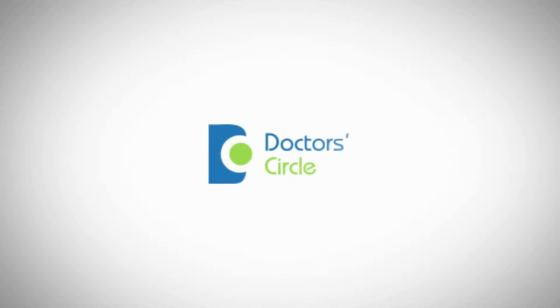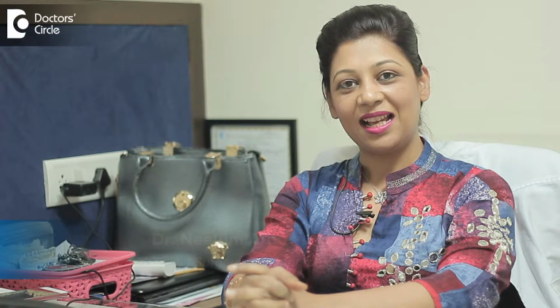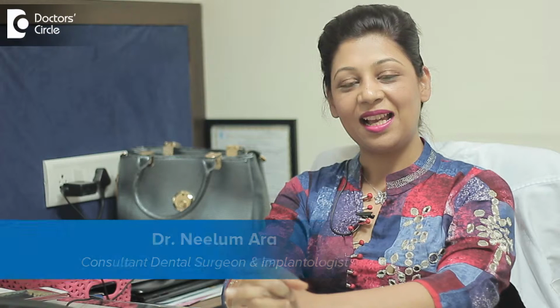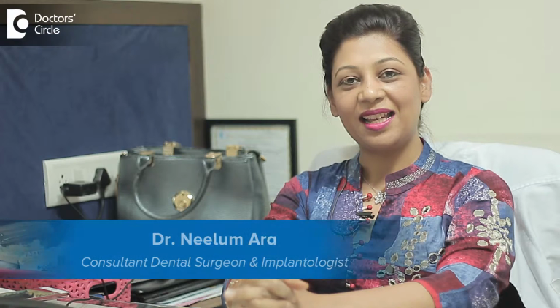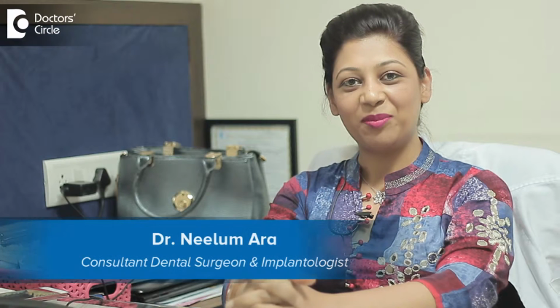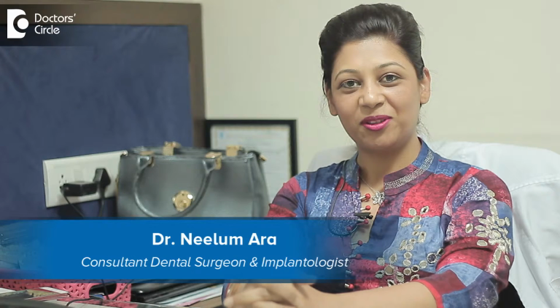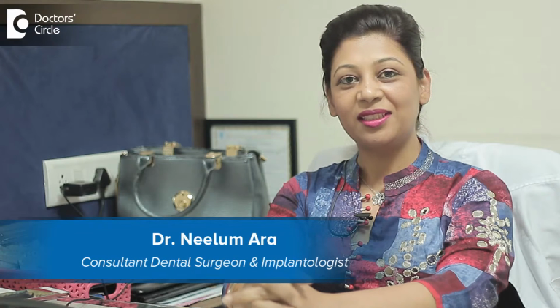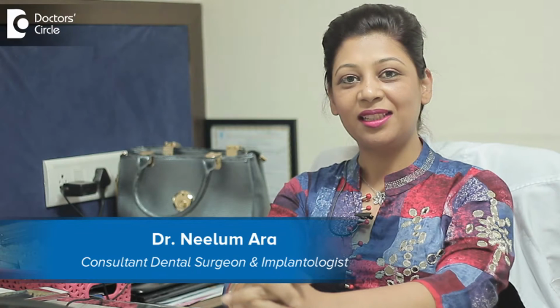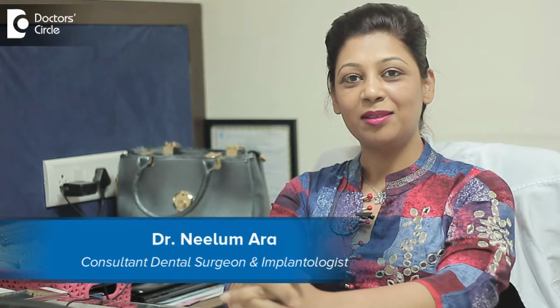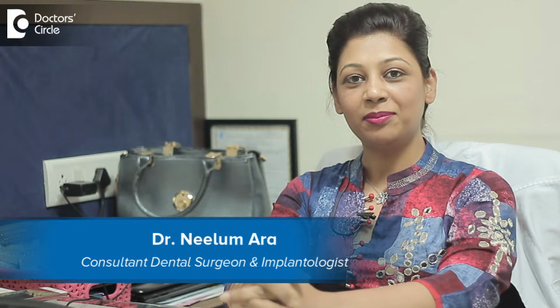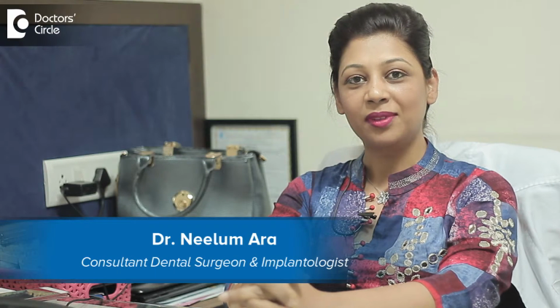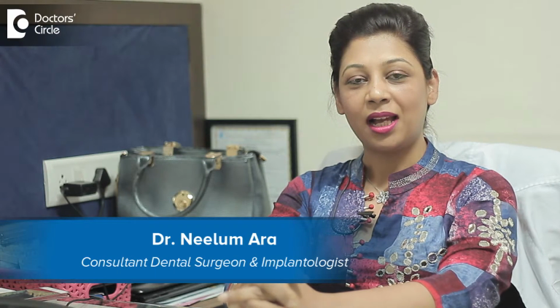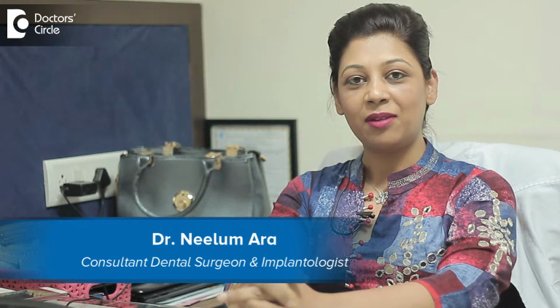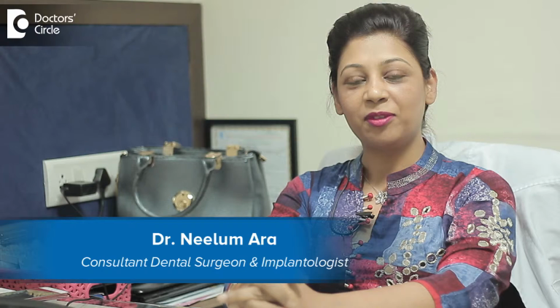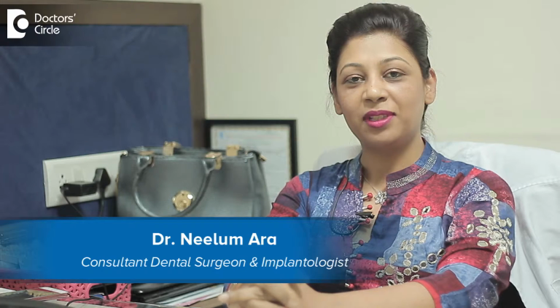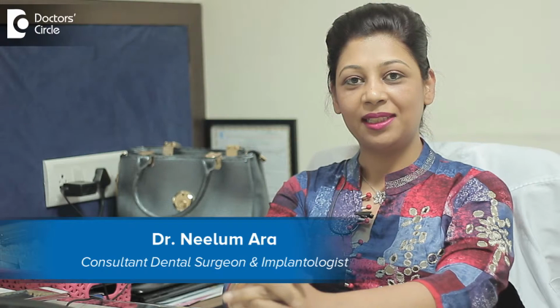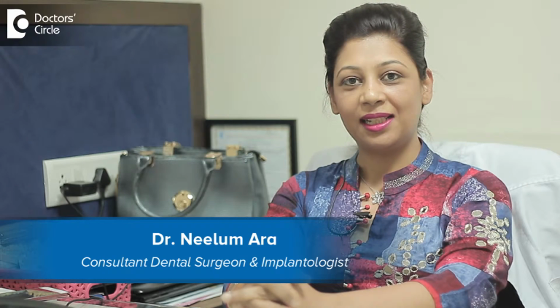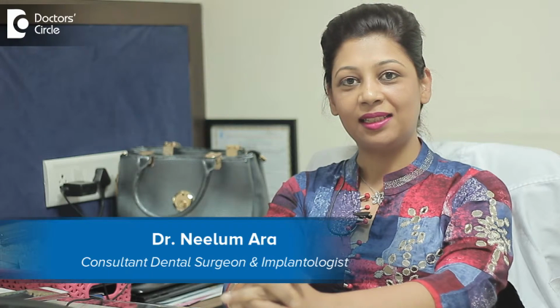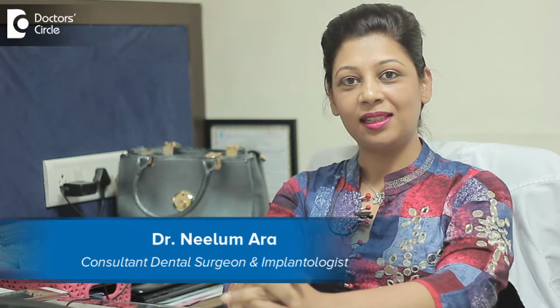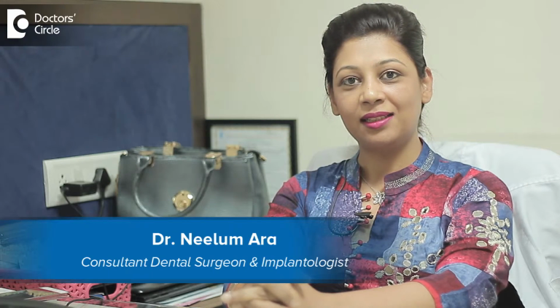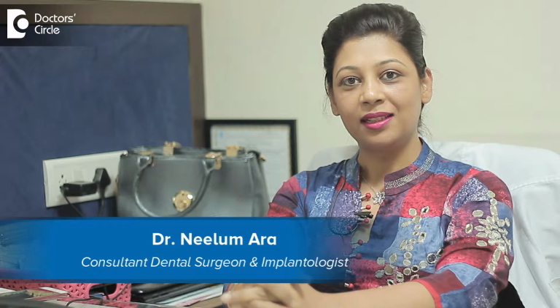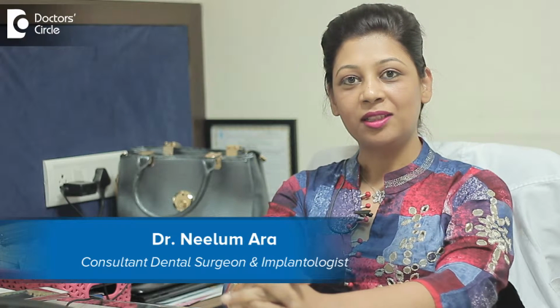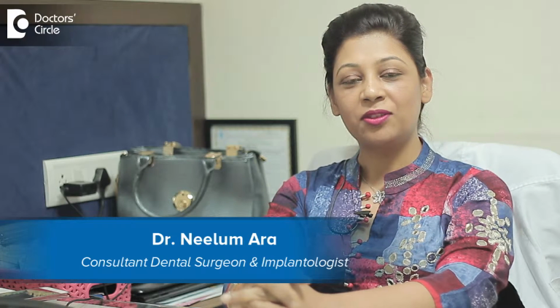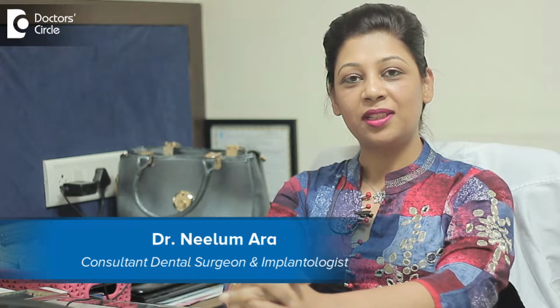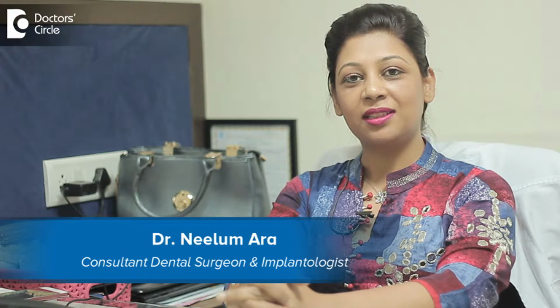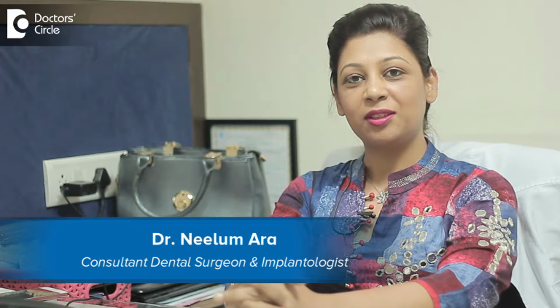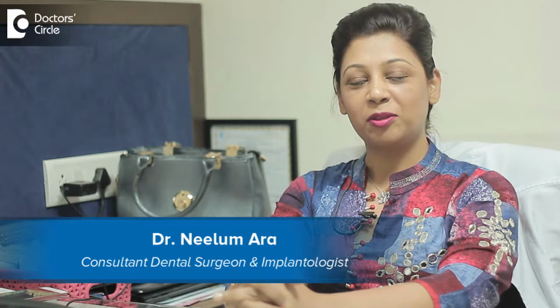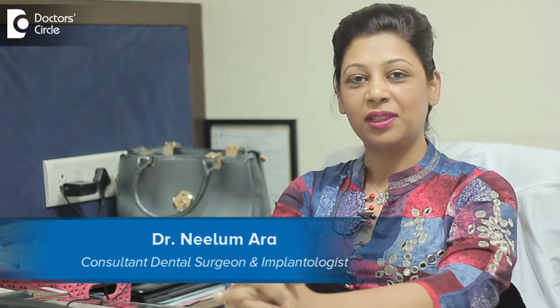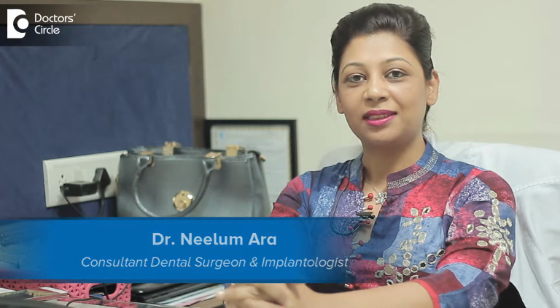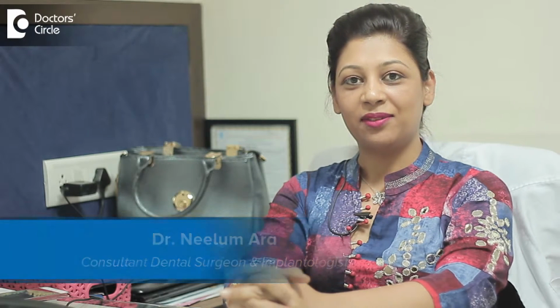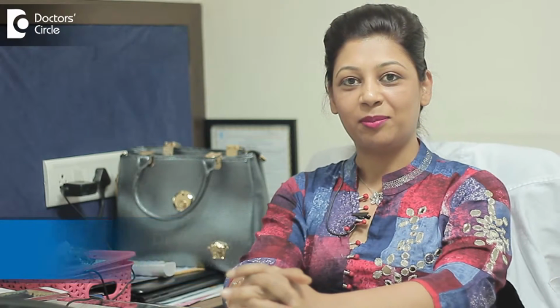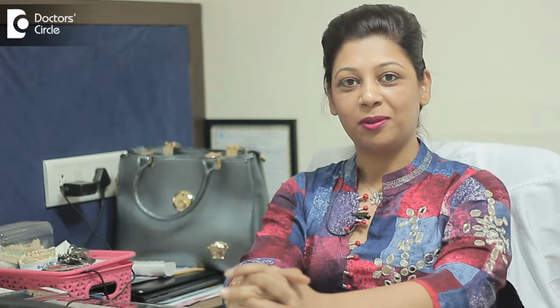Hi, I am Dr. Neelam. I am from Dental Arena, situated in Kormangla, 7th block.